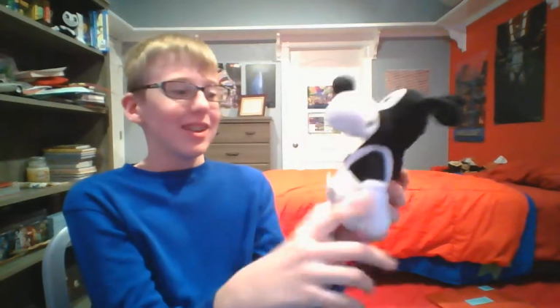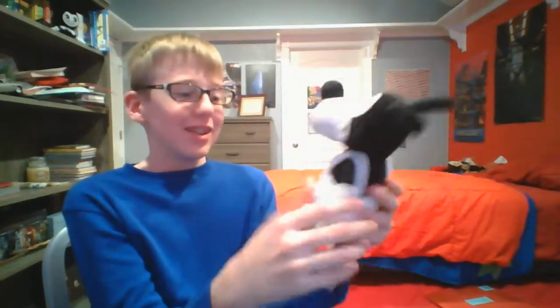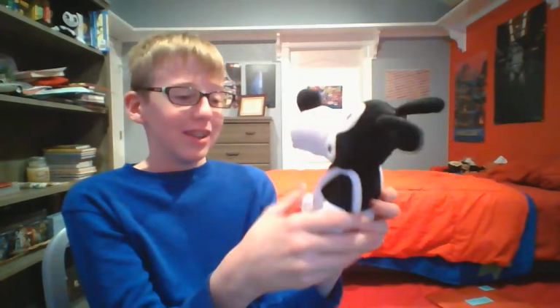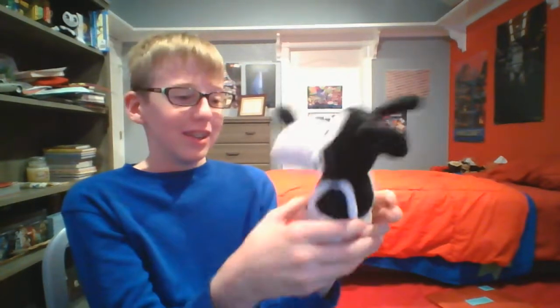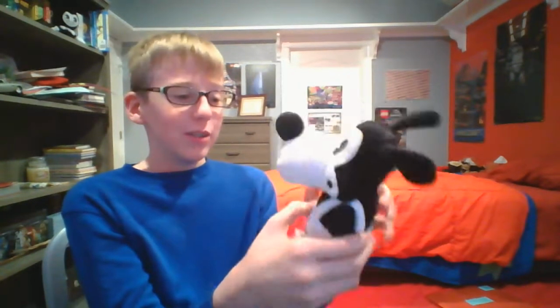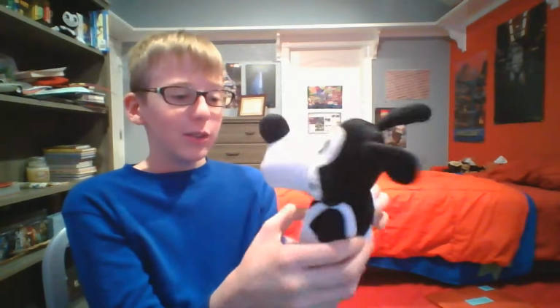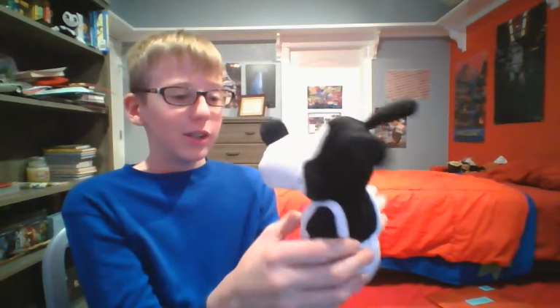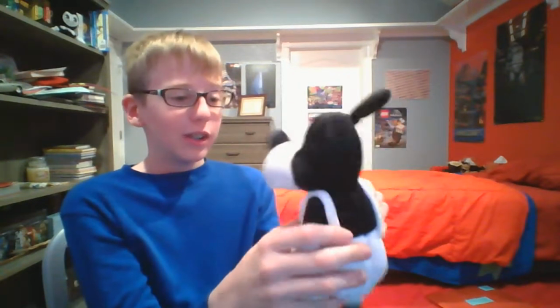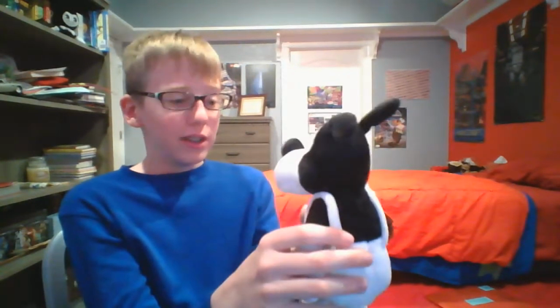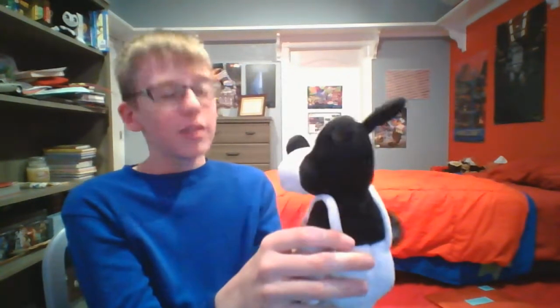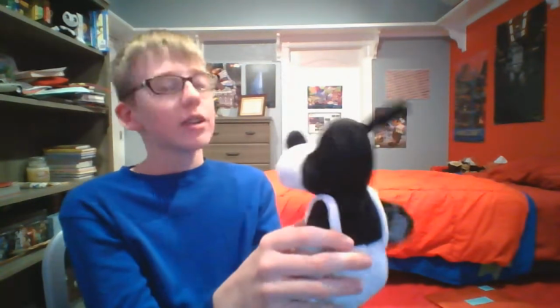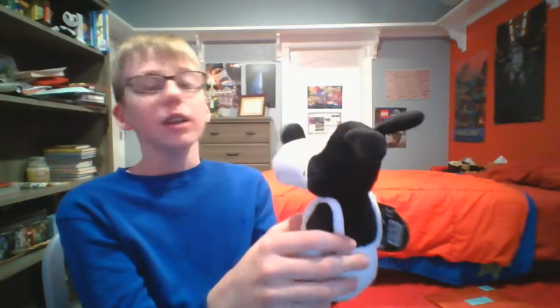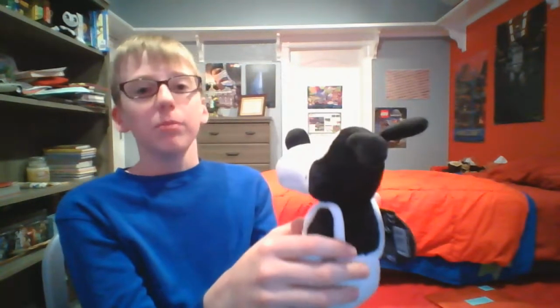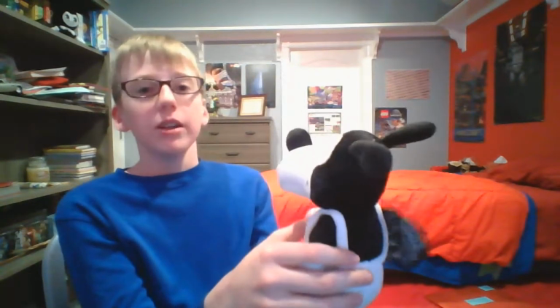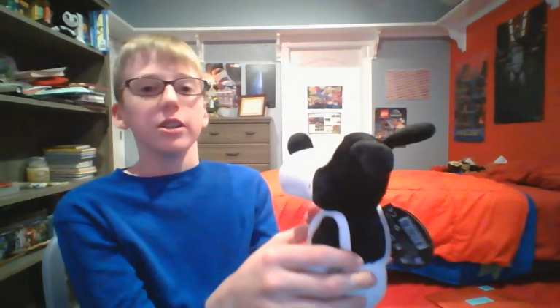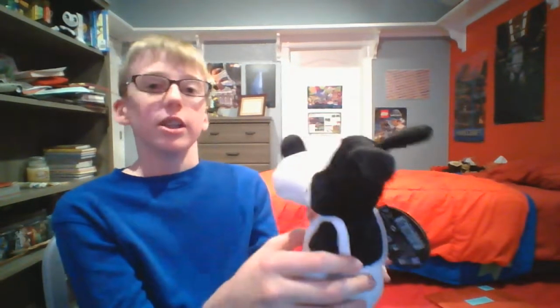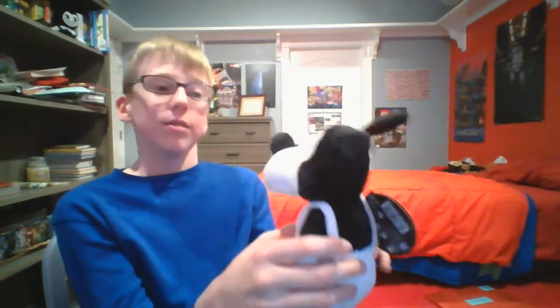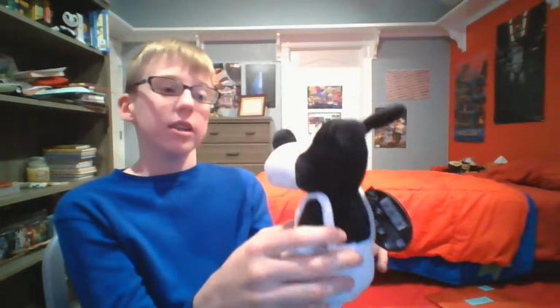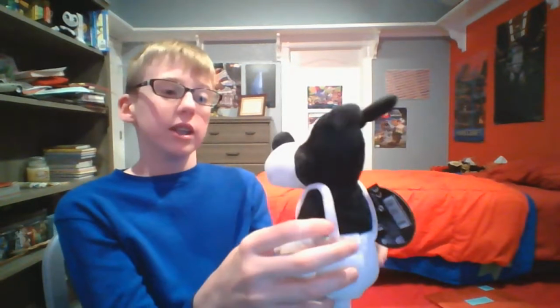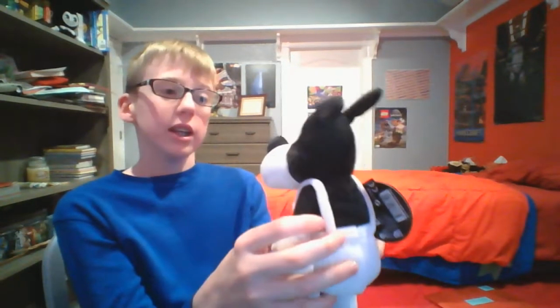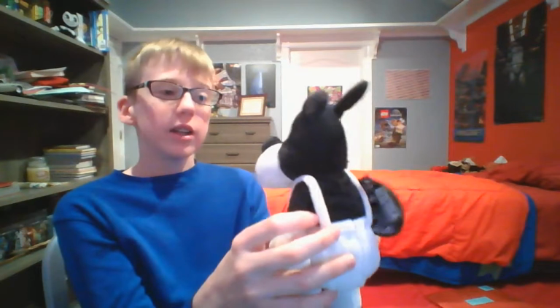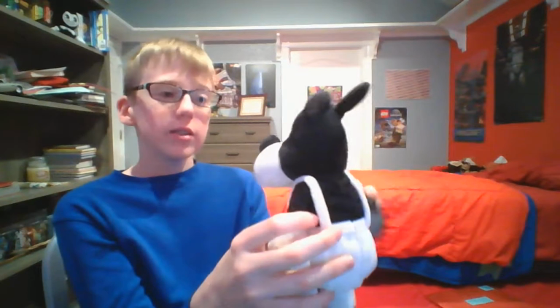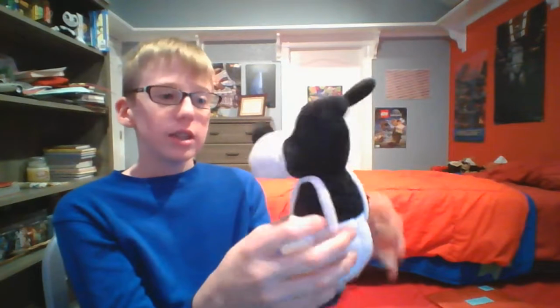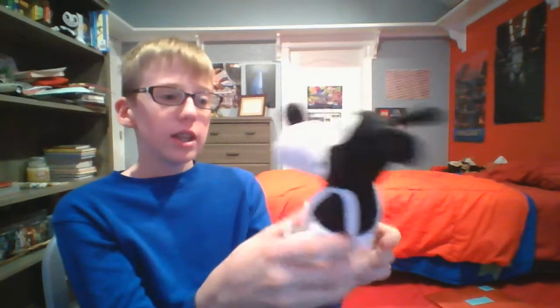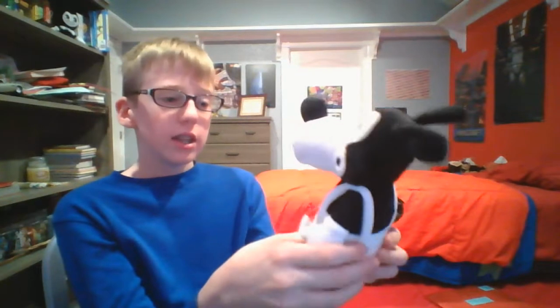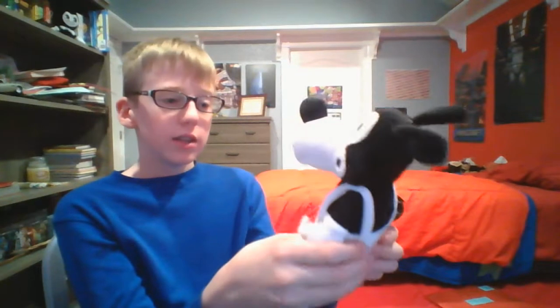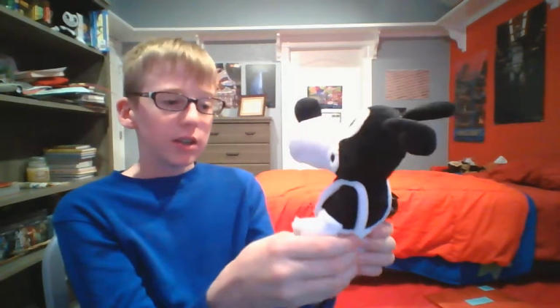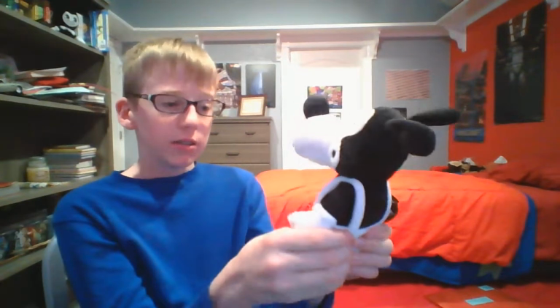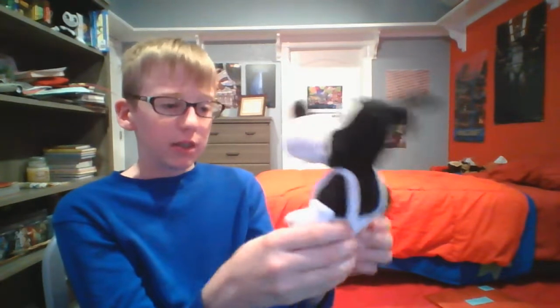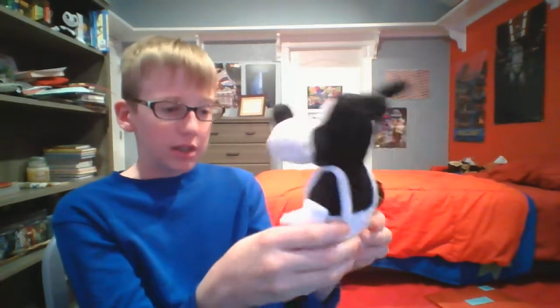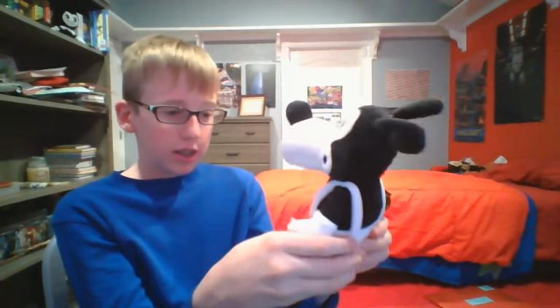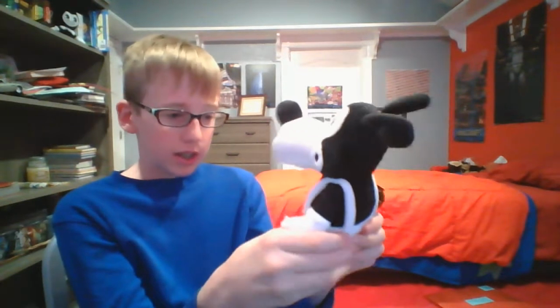And overall, another good plushie, really. I don't see anything wrong with these guys.